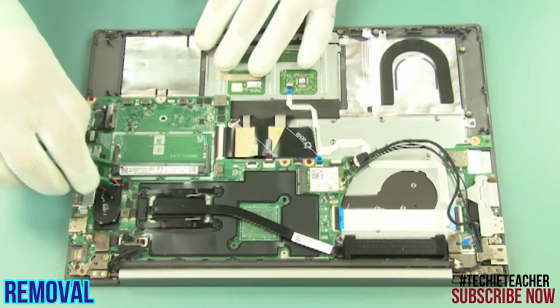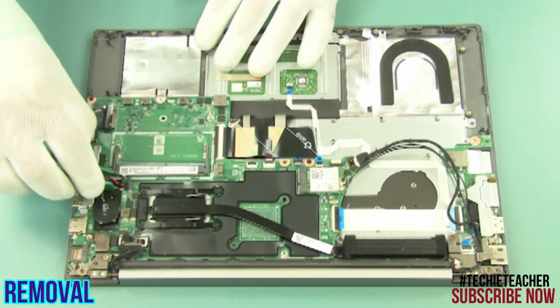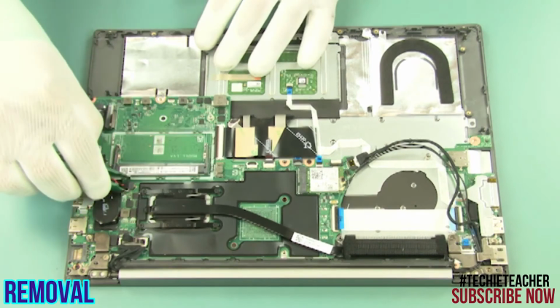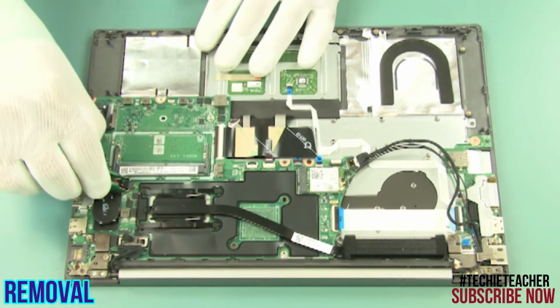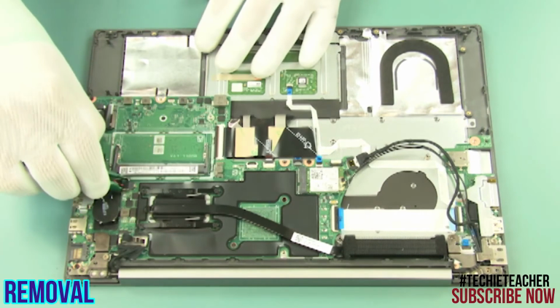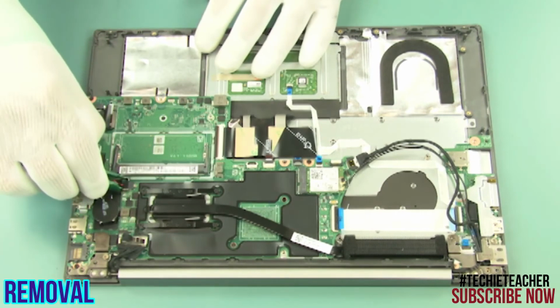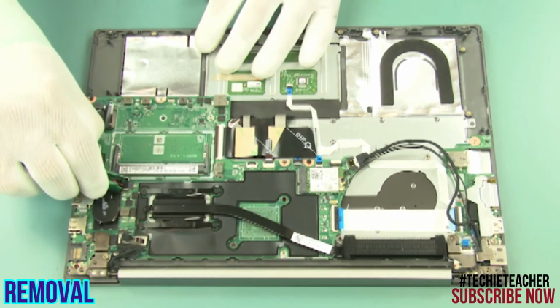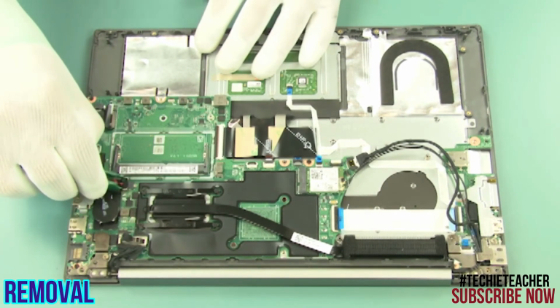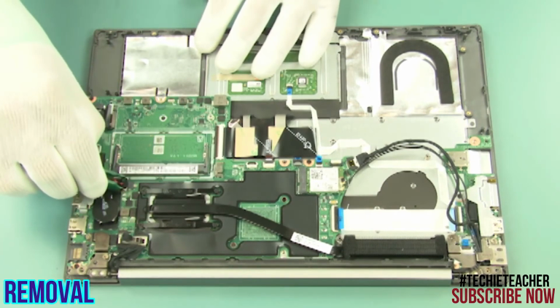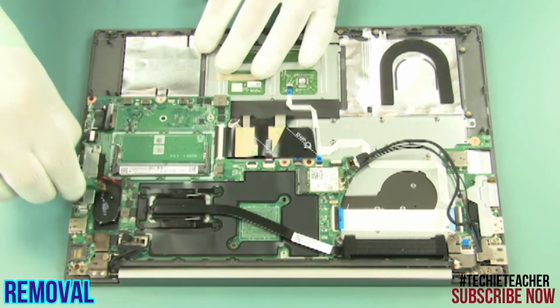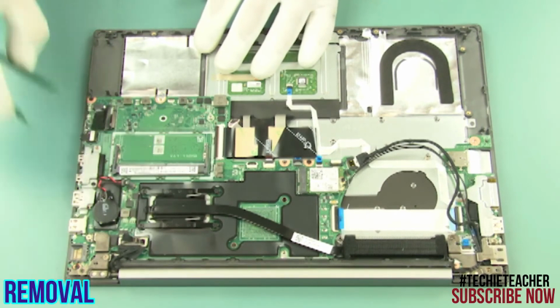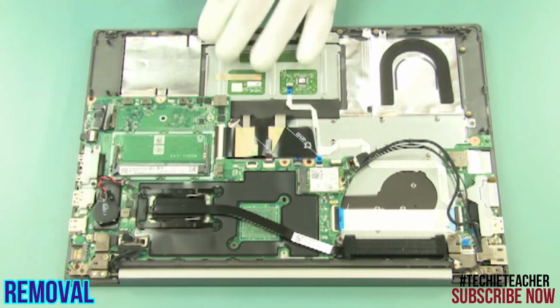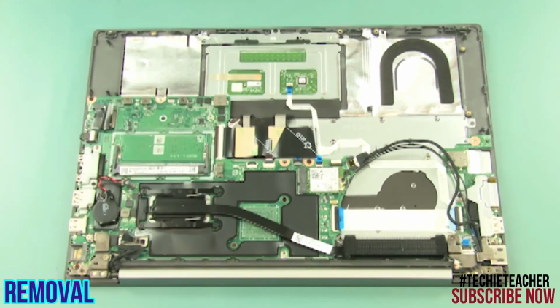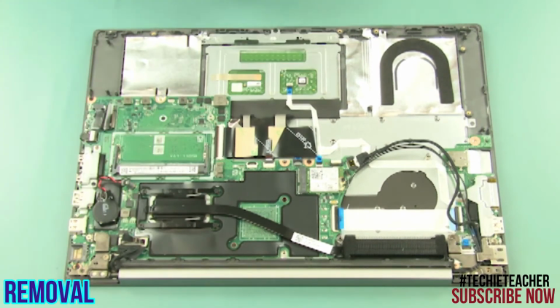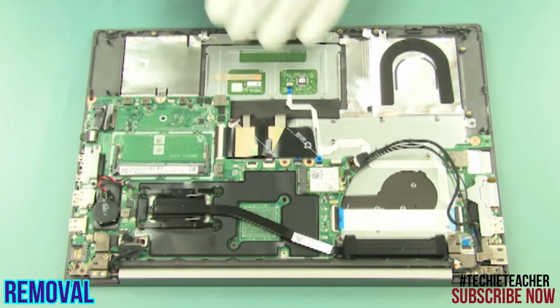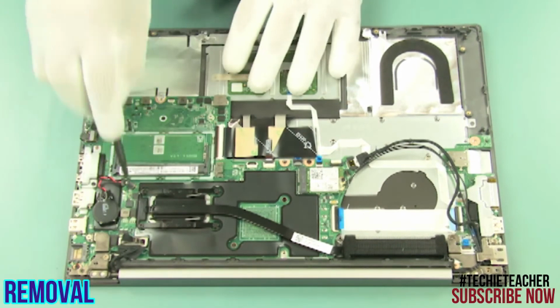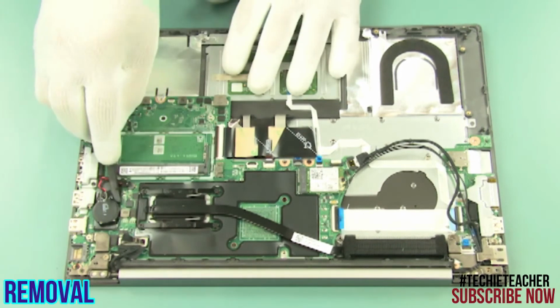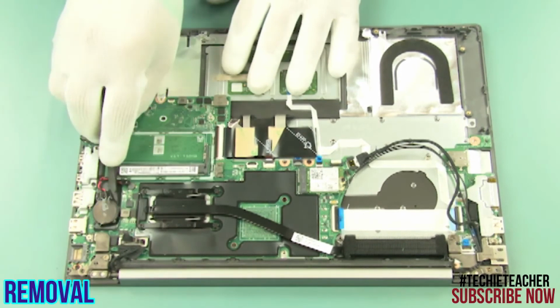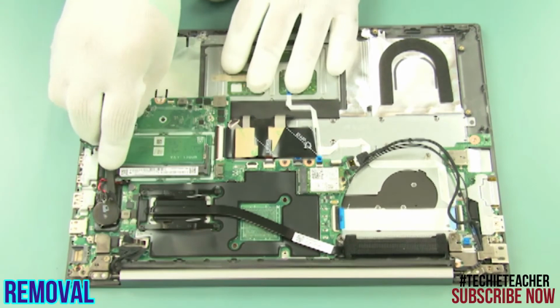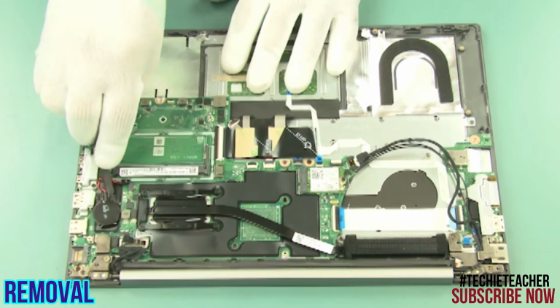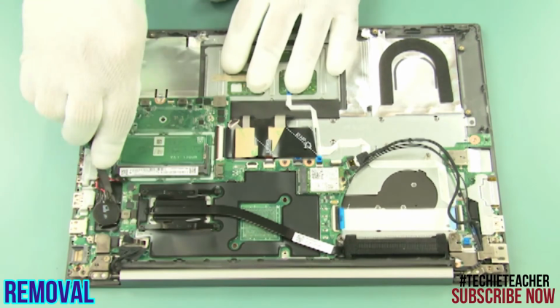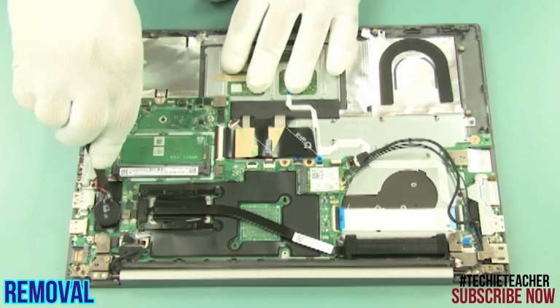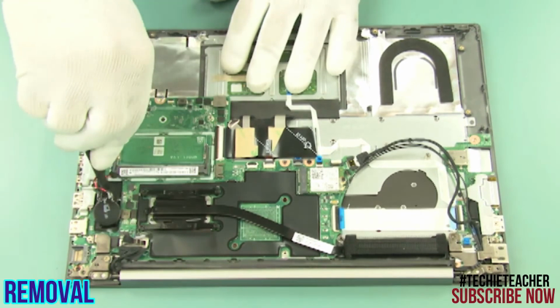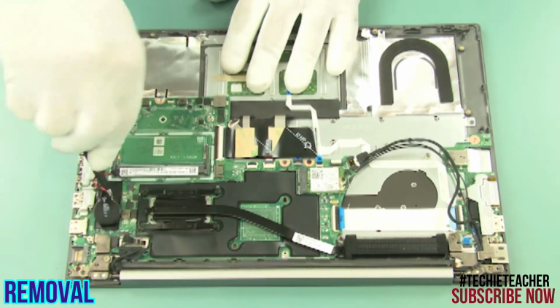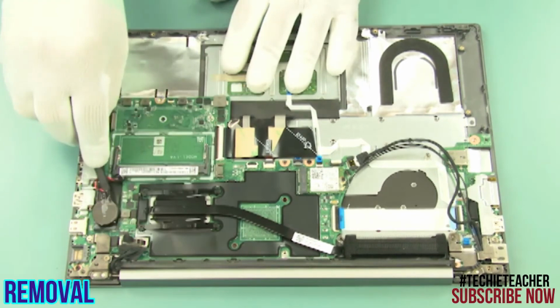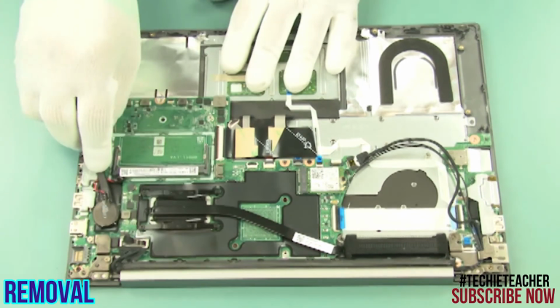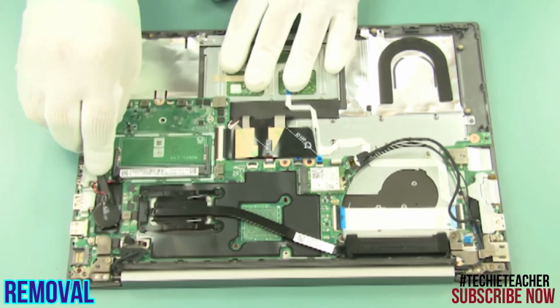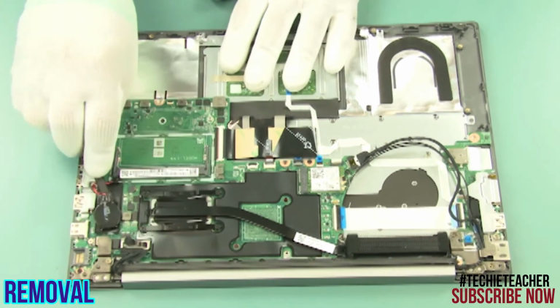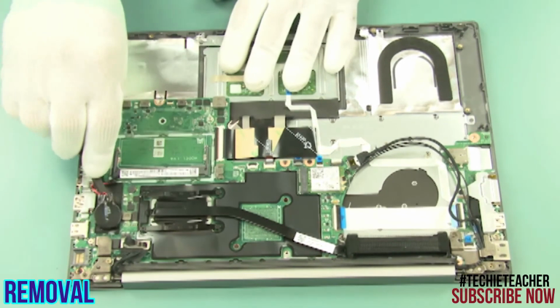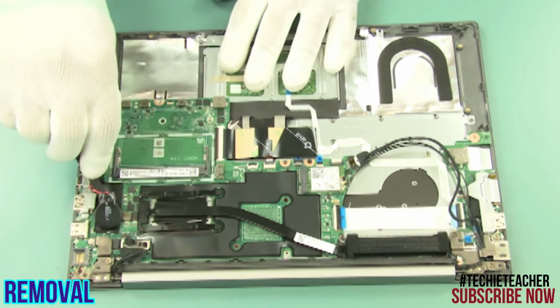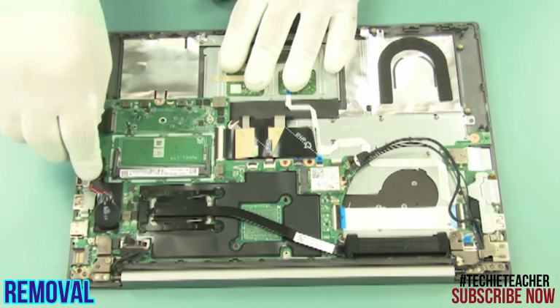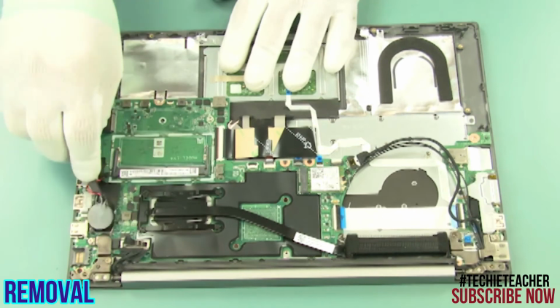Disconnect the battery cable. Peel off and remove the battery.